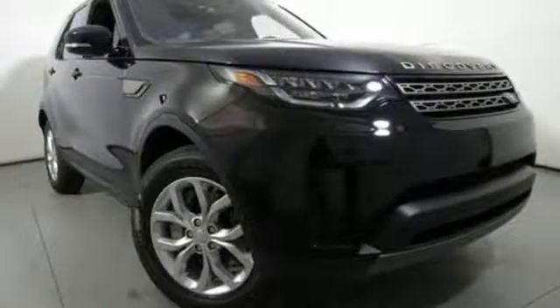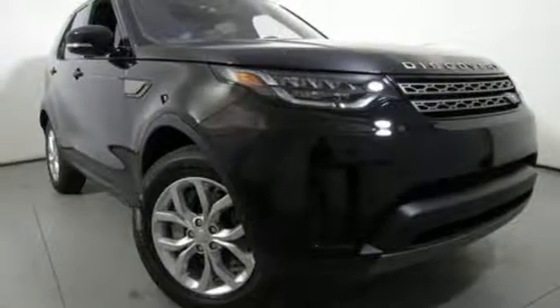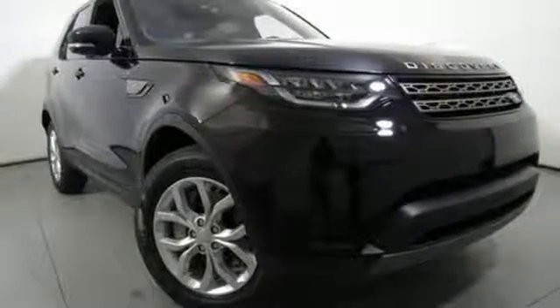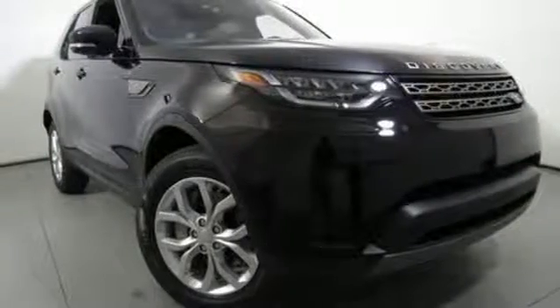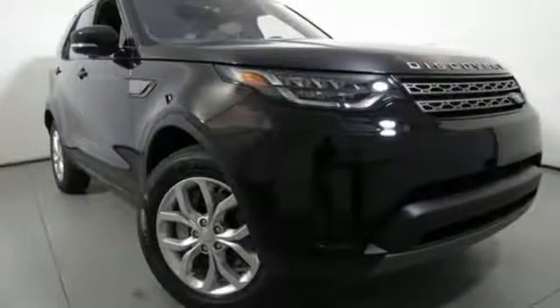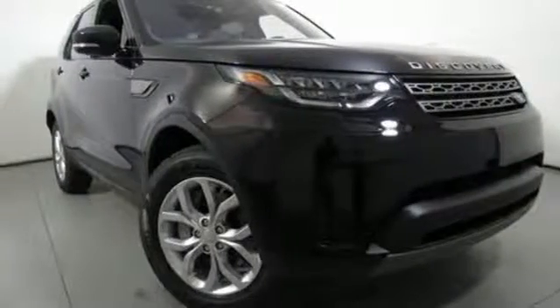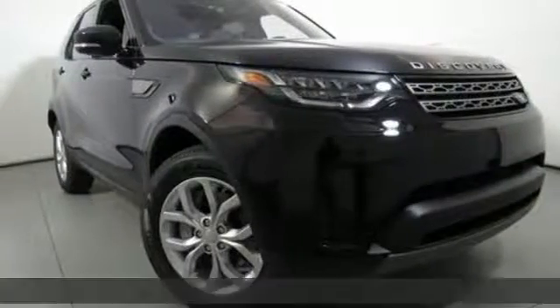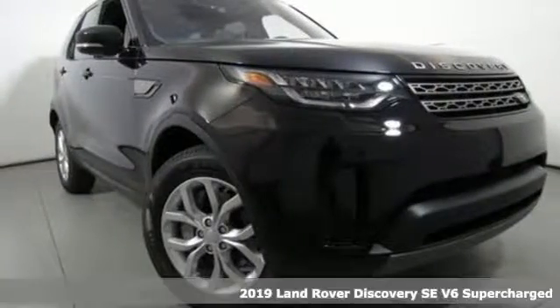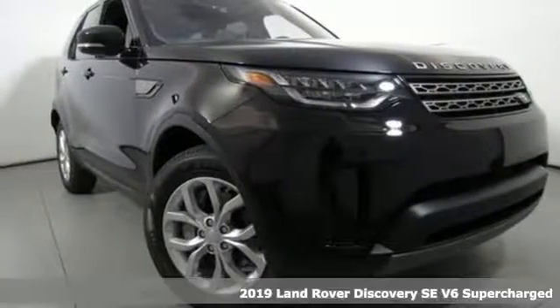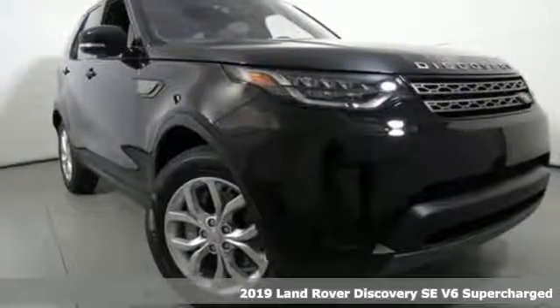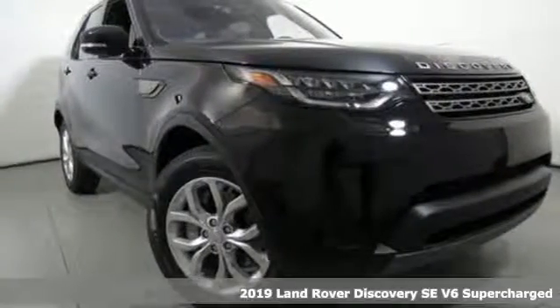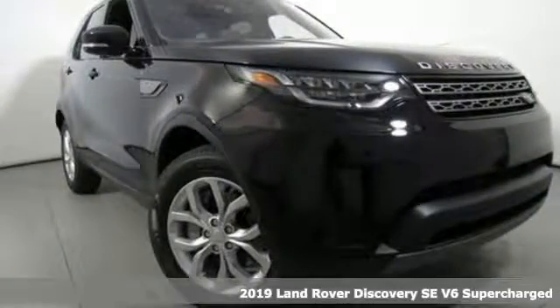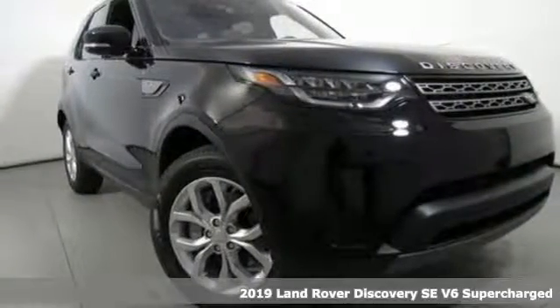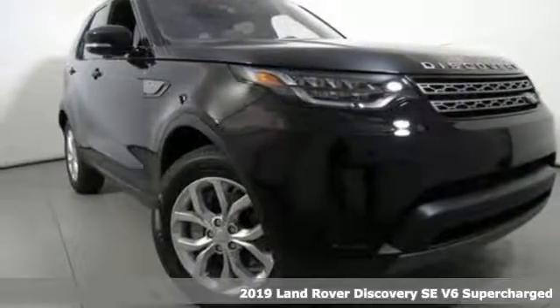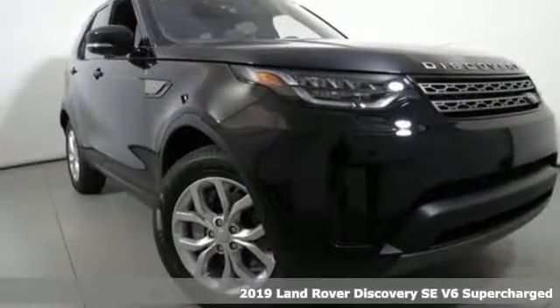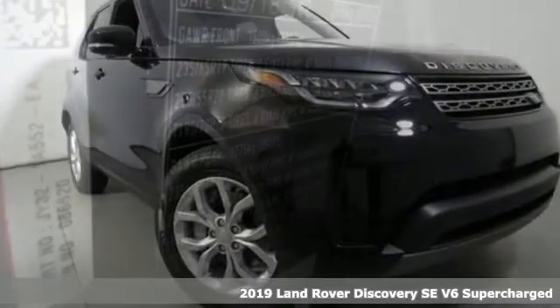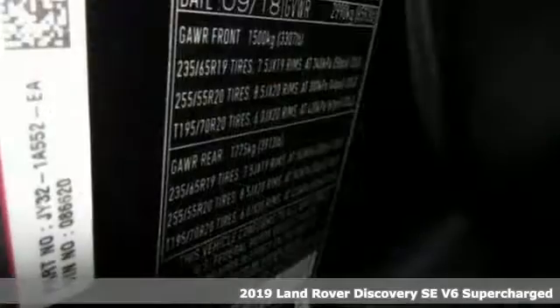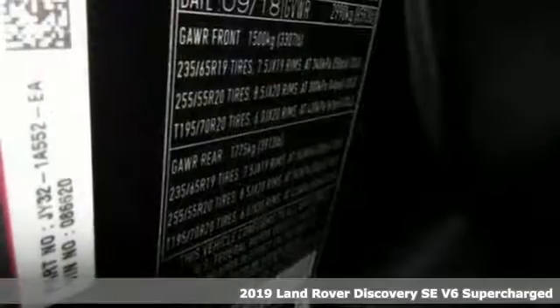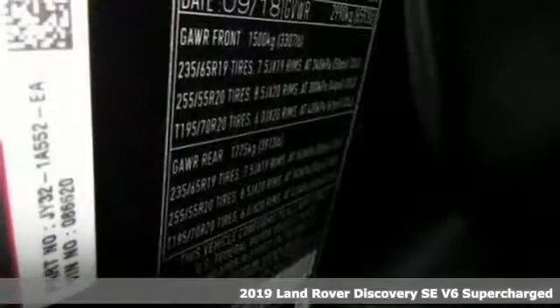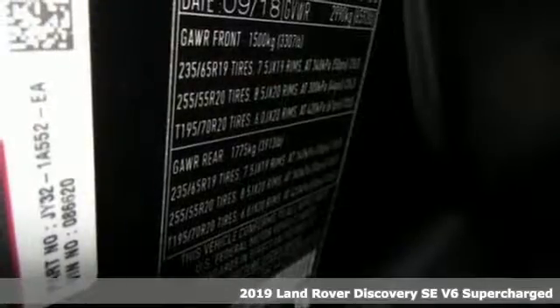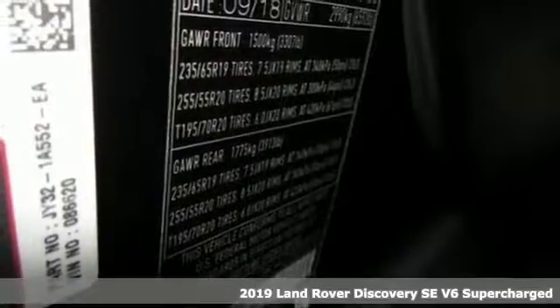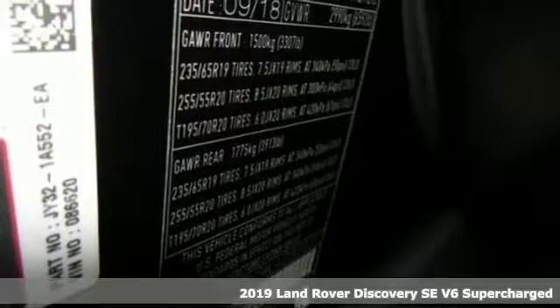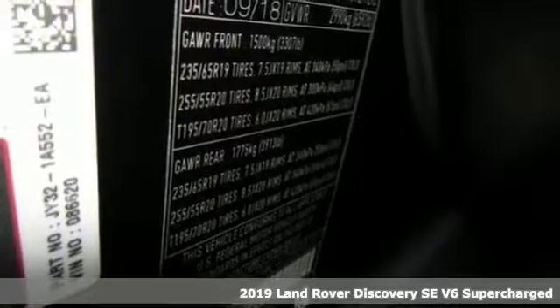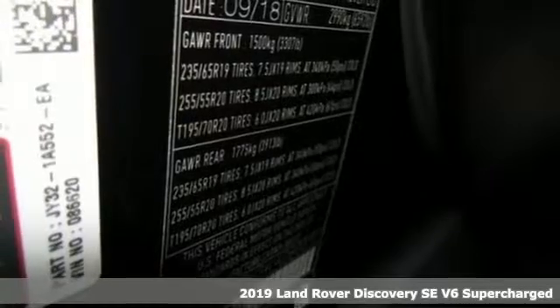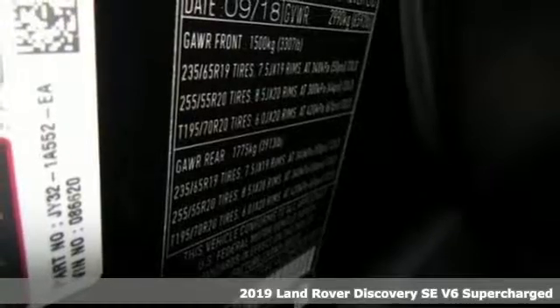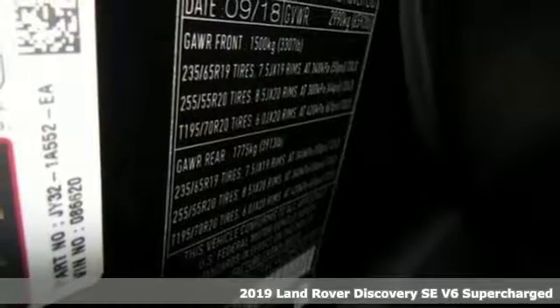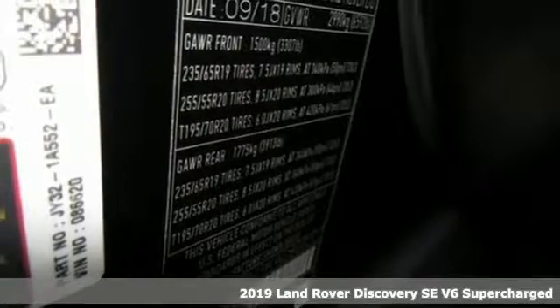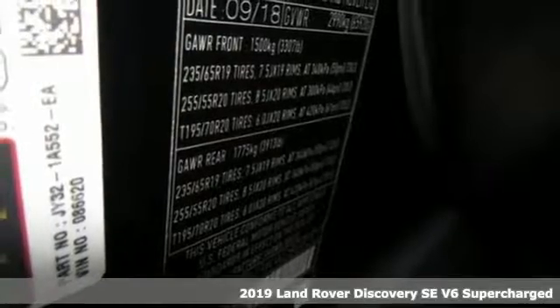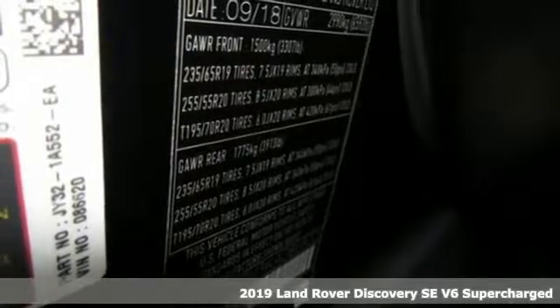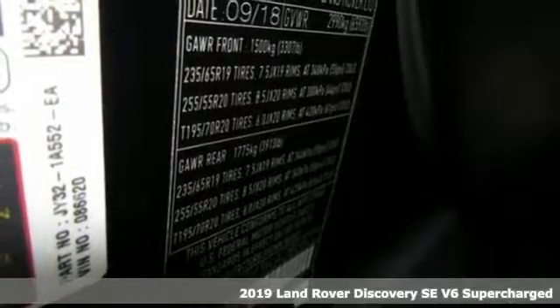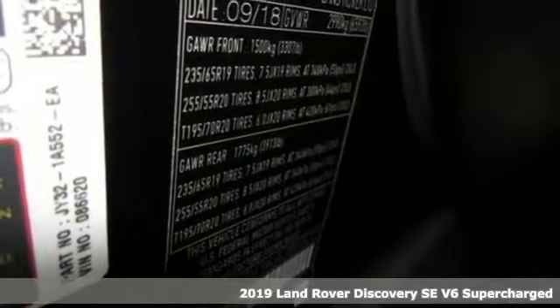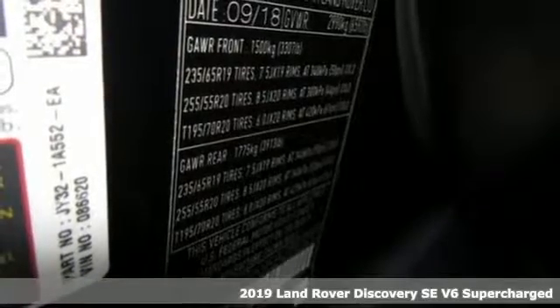It's a new 2019 Land Rover Discovery. Land Rover exudes total confidence on every terrain.